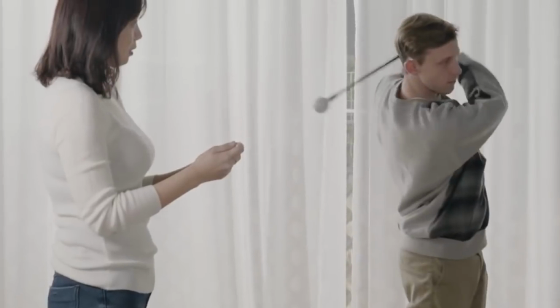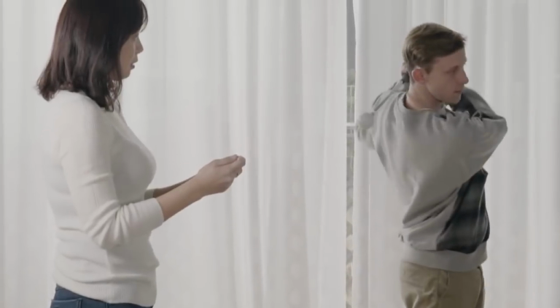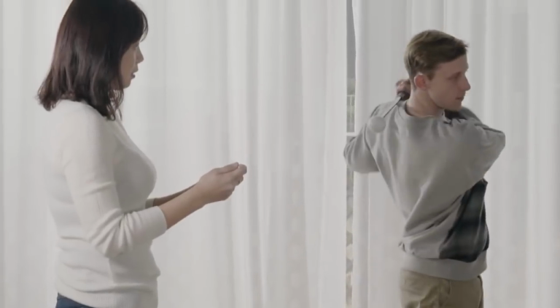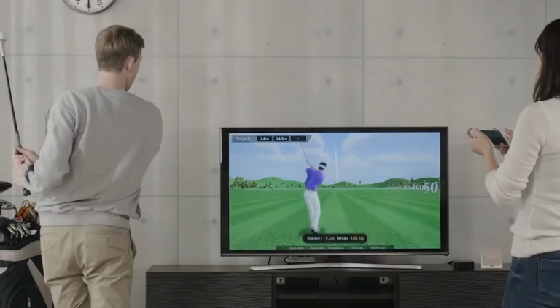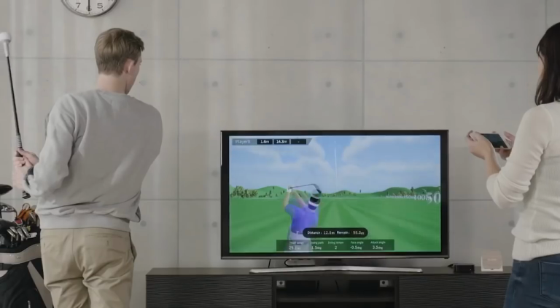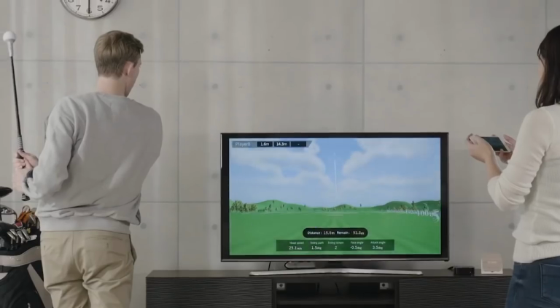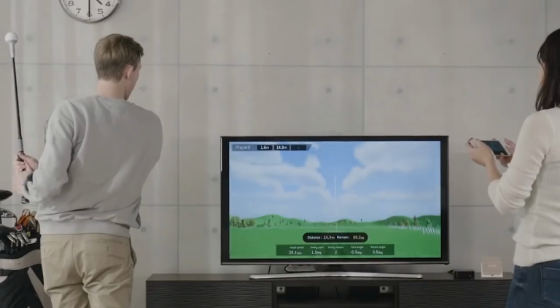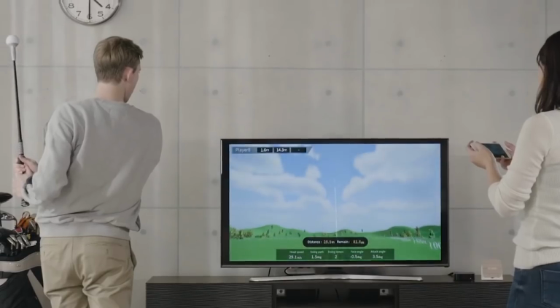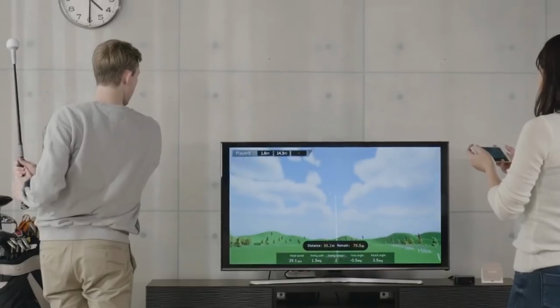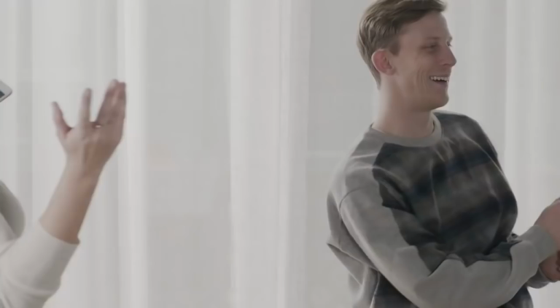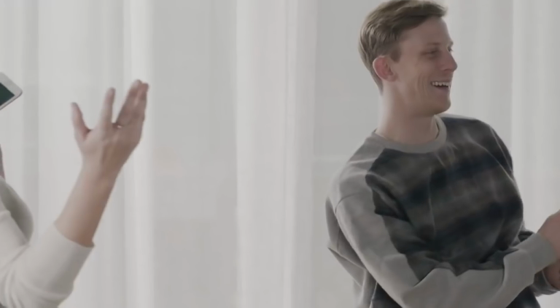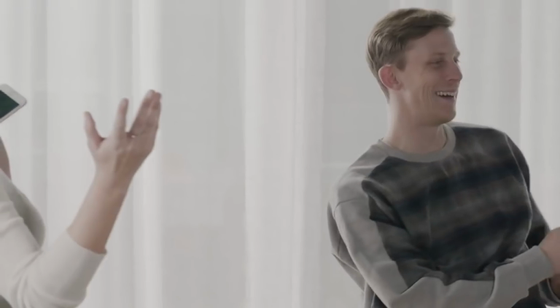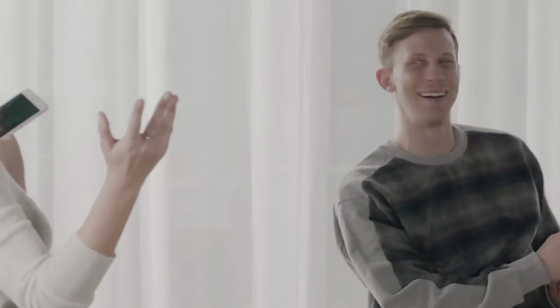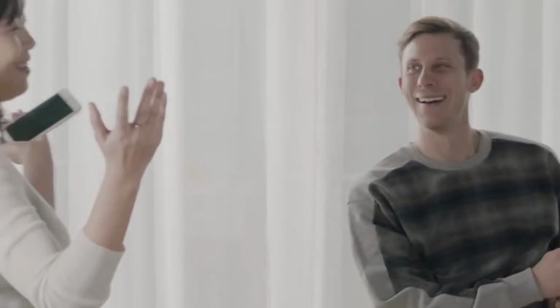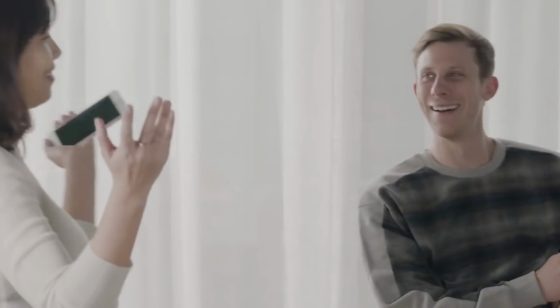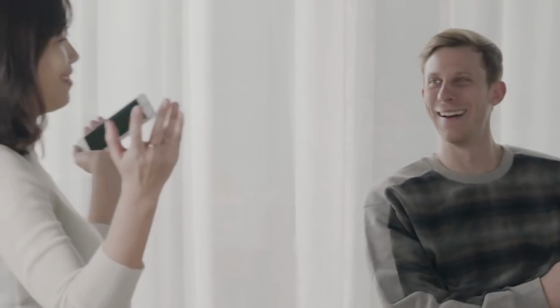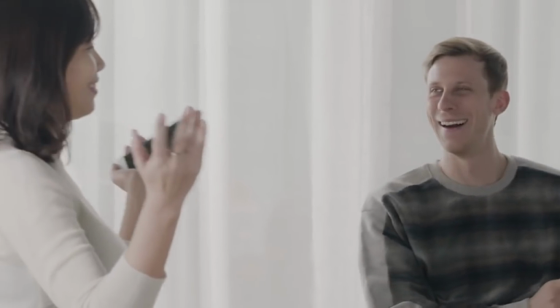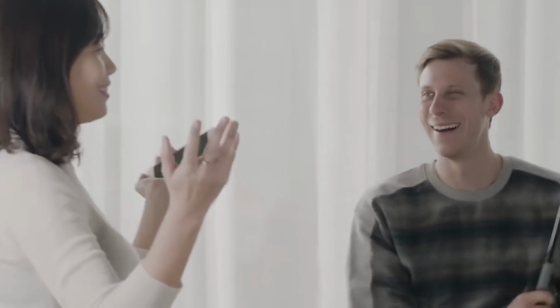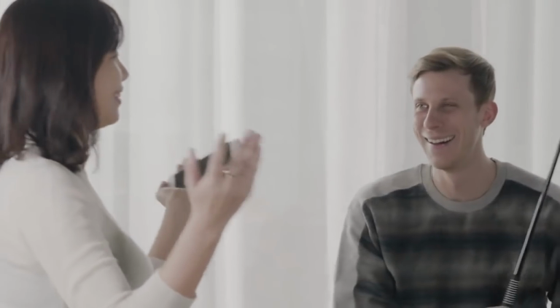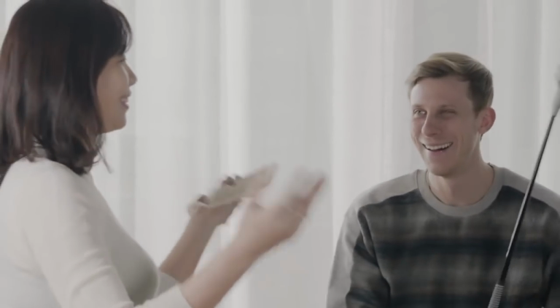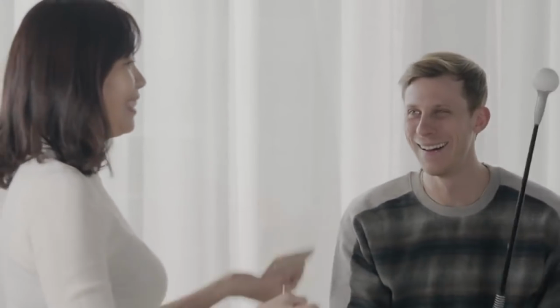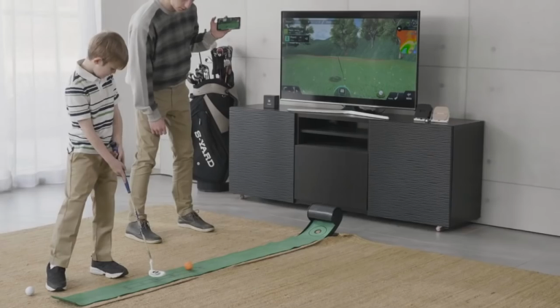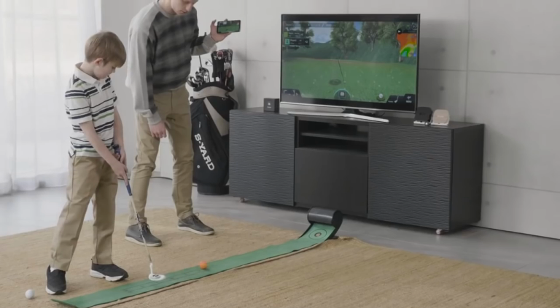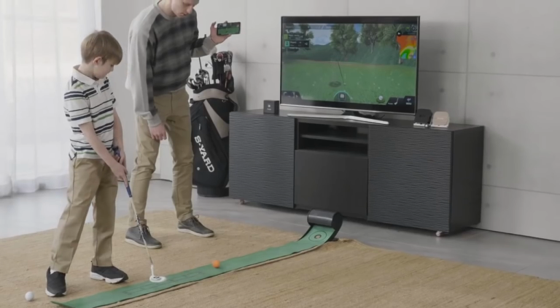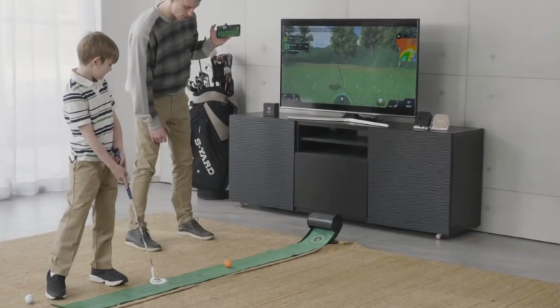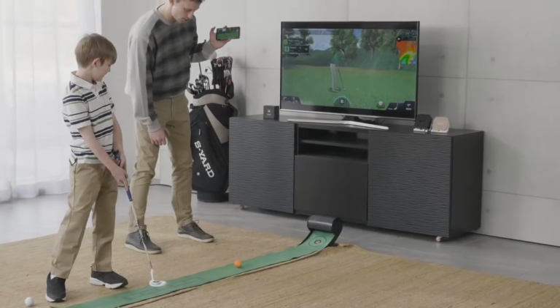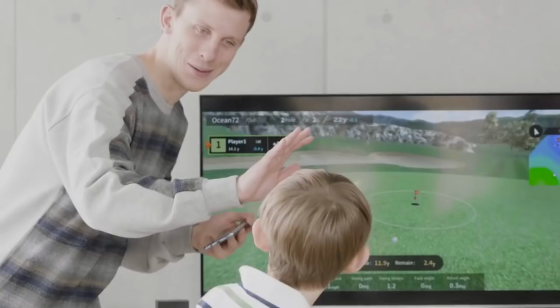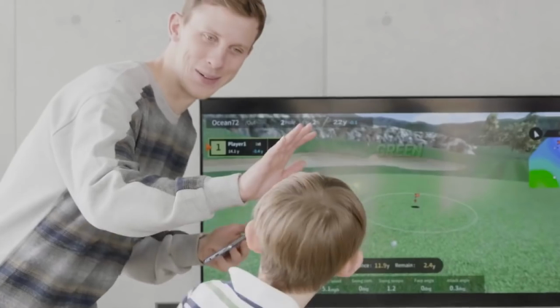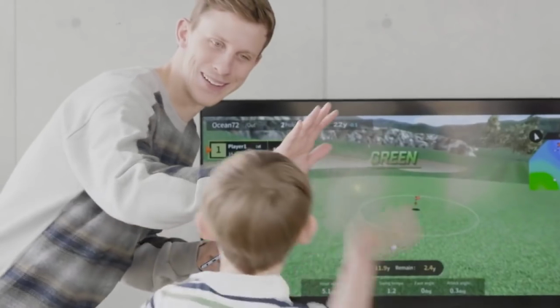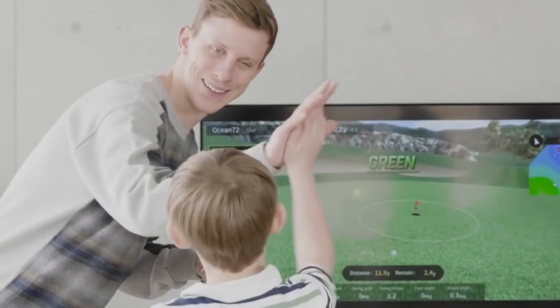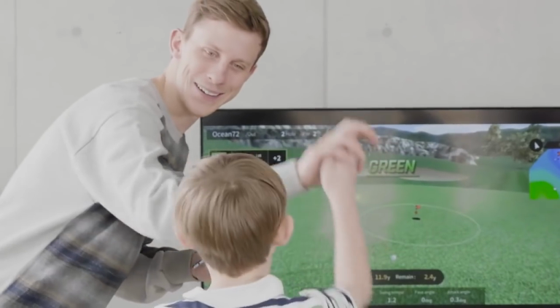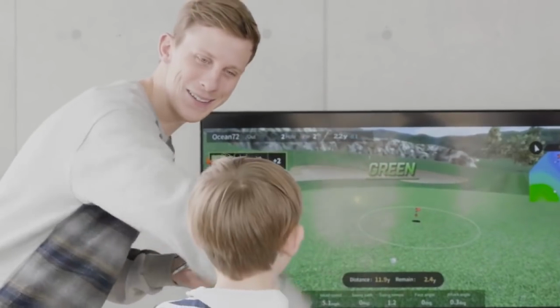FiGolf is not just for solo practice but an exciting device that can be enjoyed with others. Enjoy golf with FiGolf with your friends around the world.